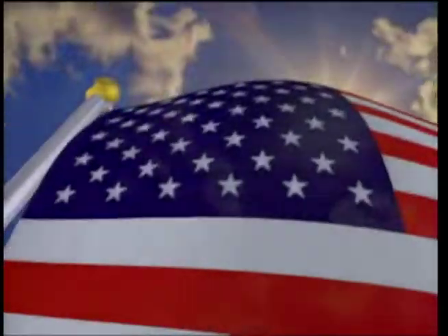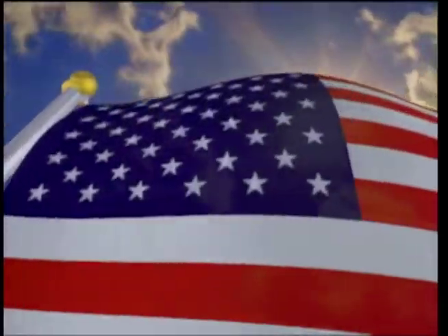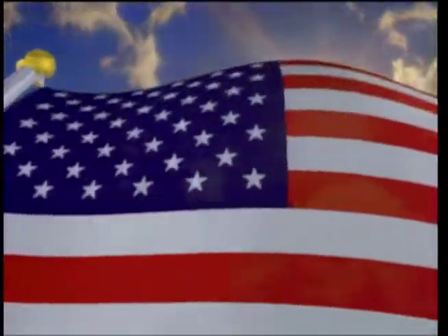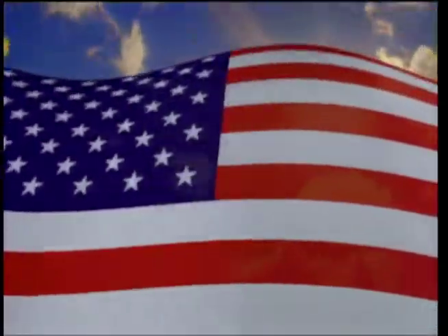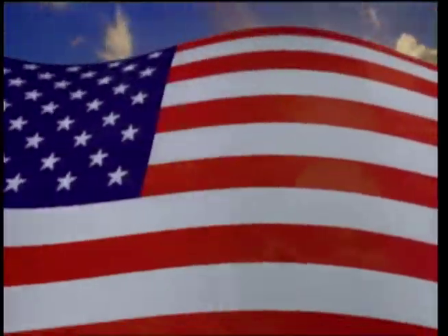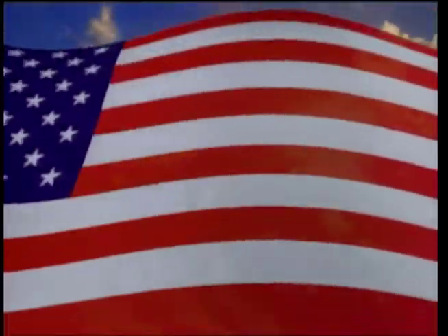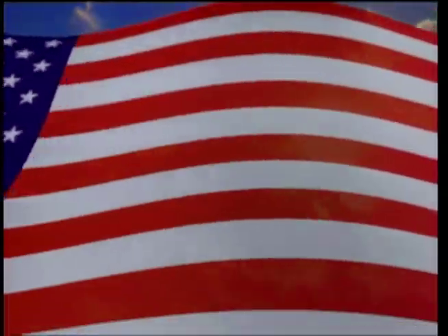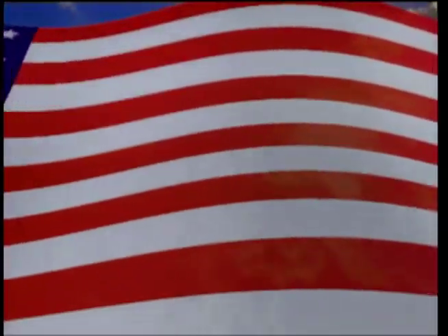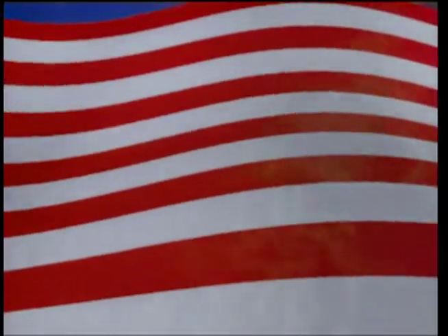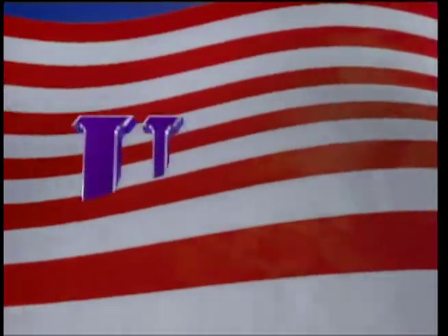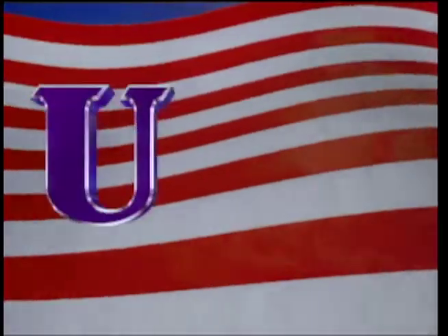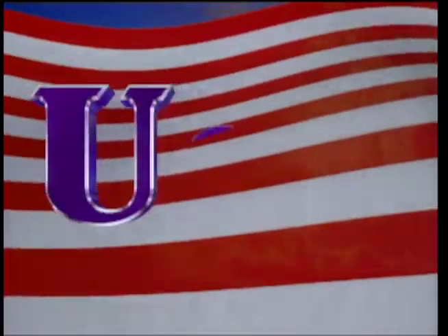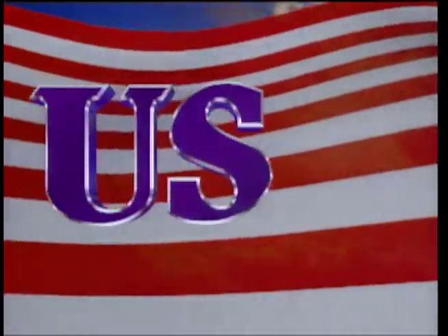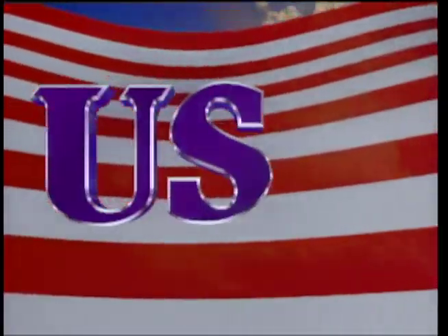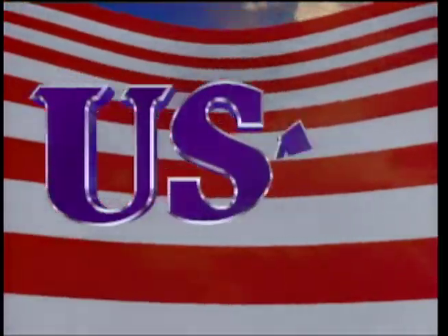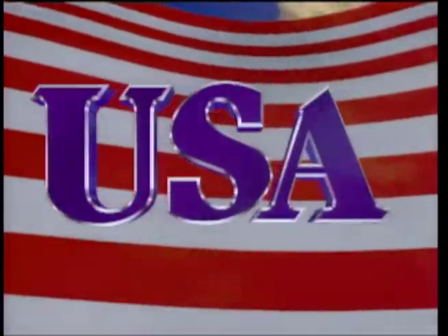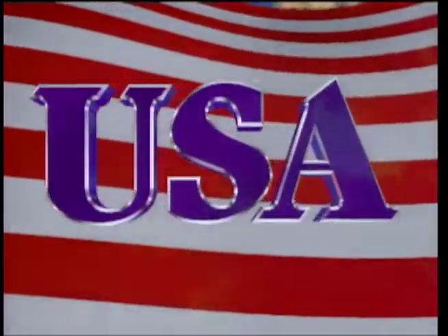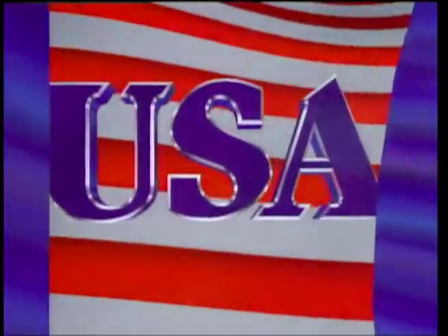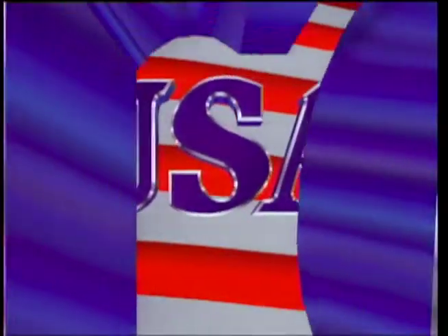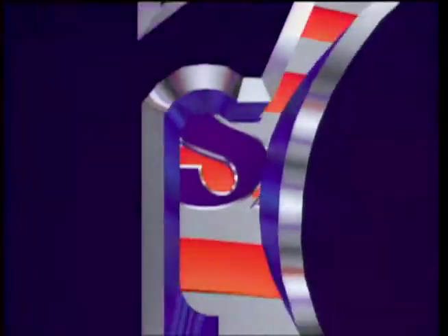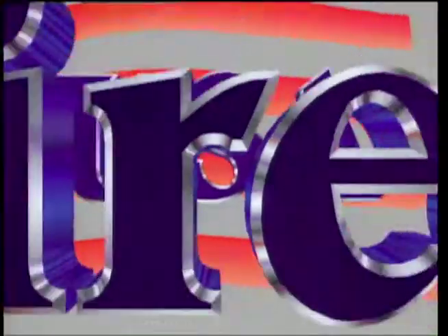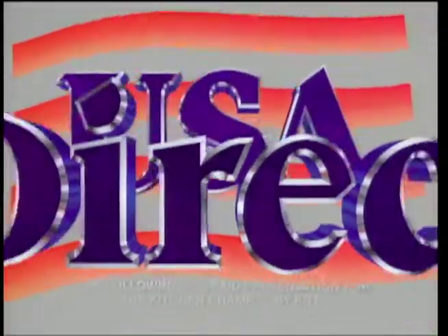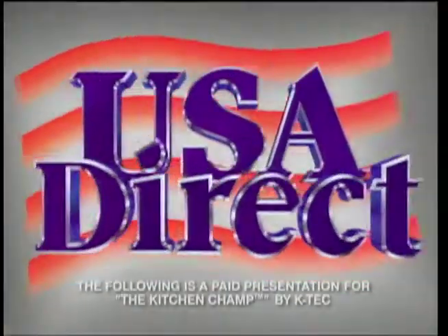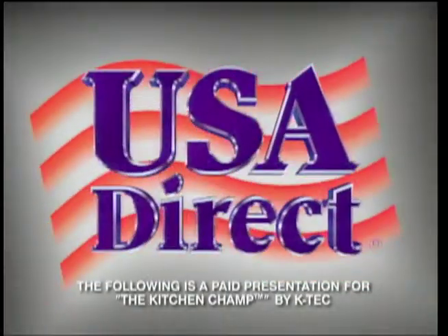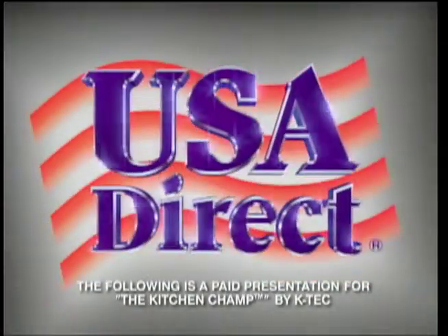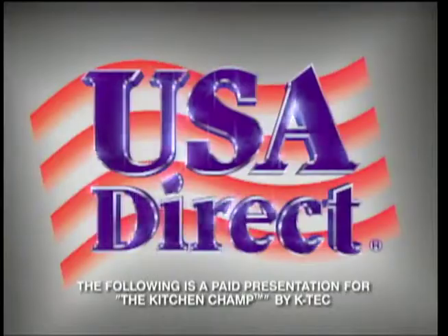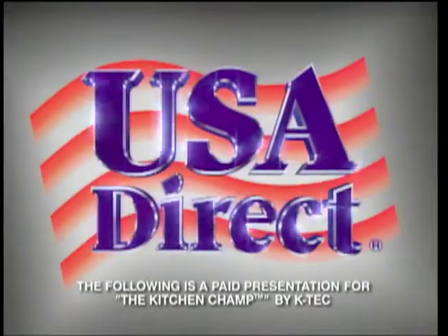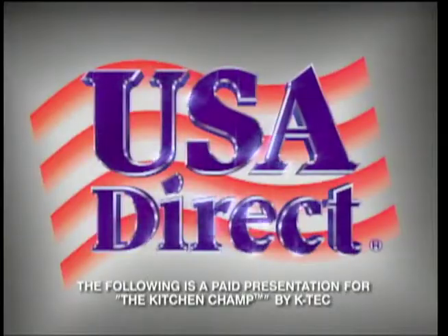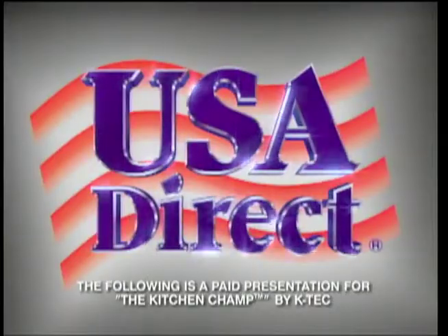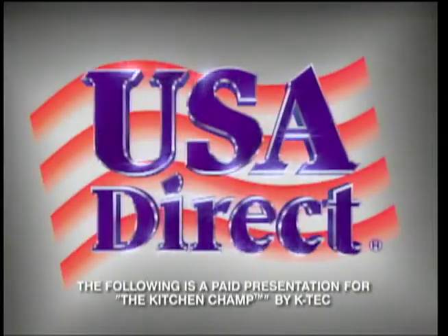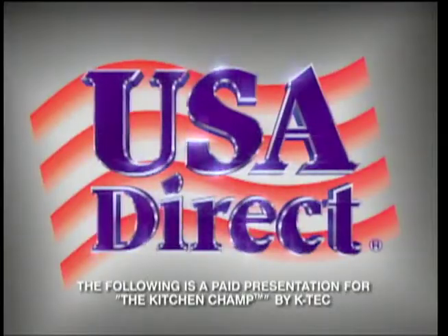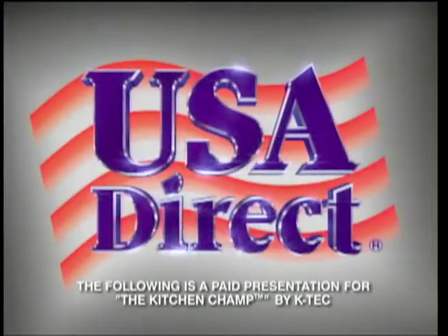The following program is a paid presentation for The Kitchen Champ by K-TECH, presented by USA Direct.